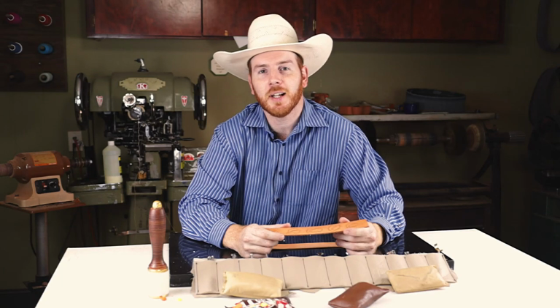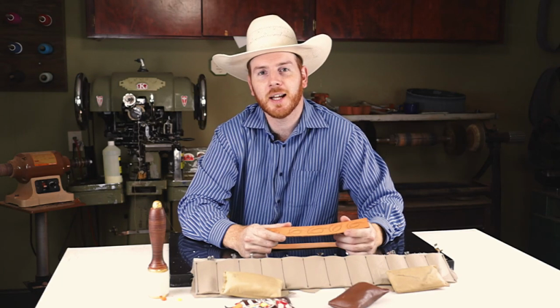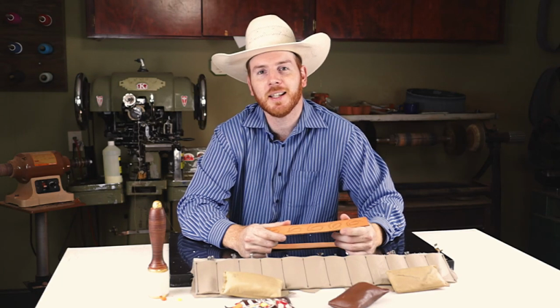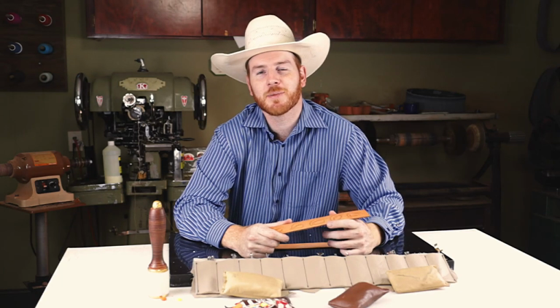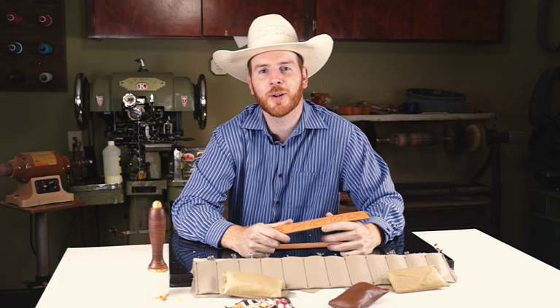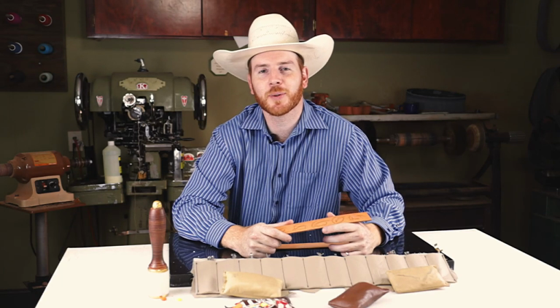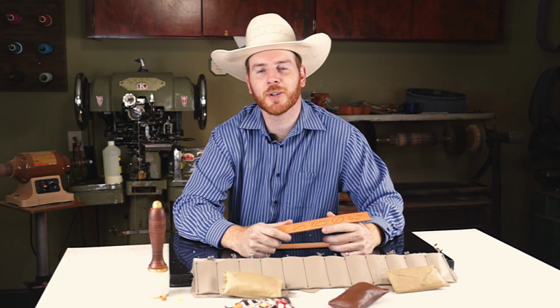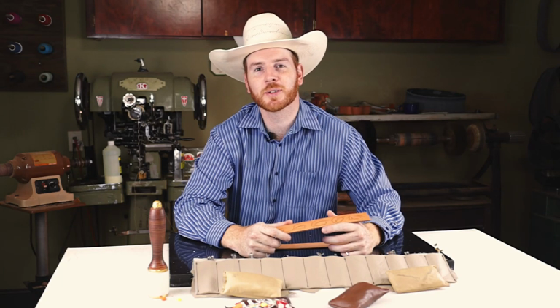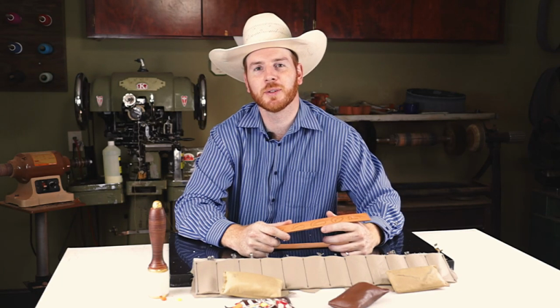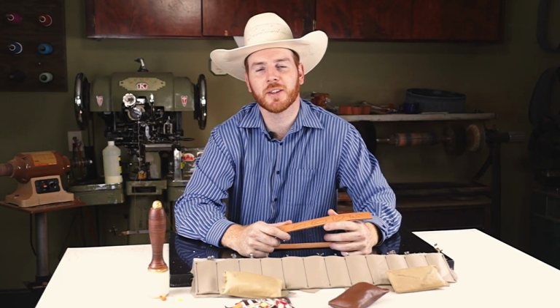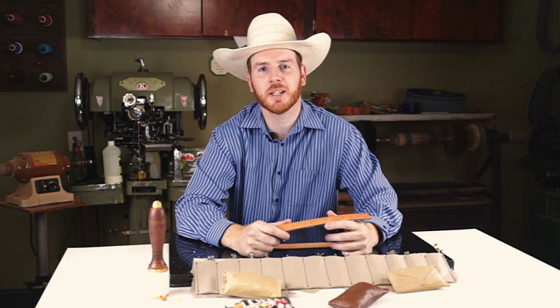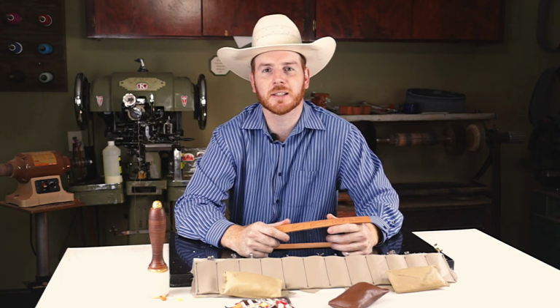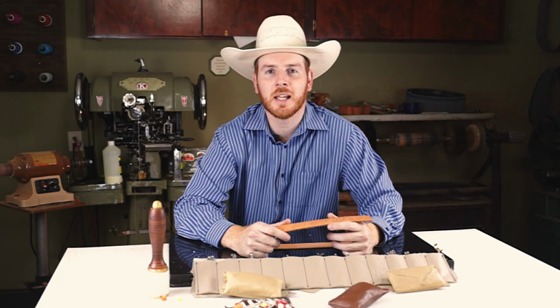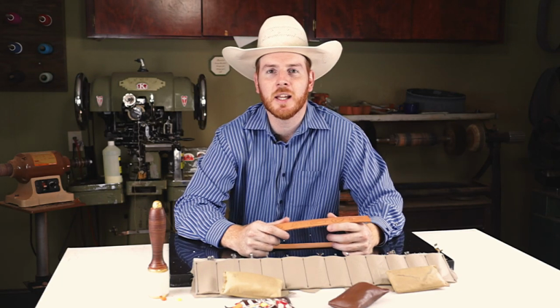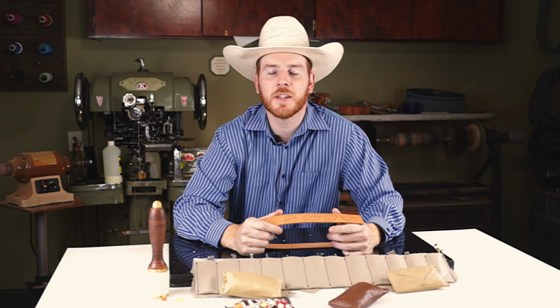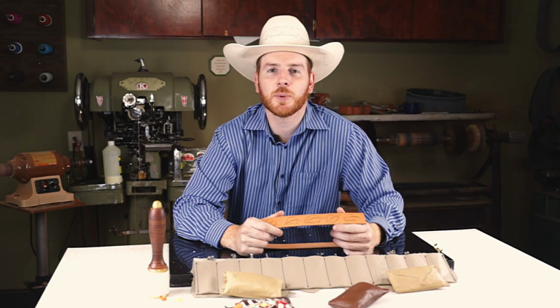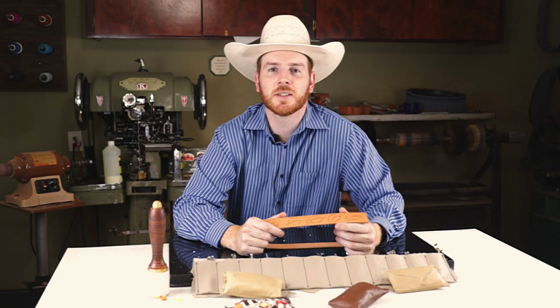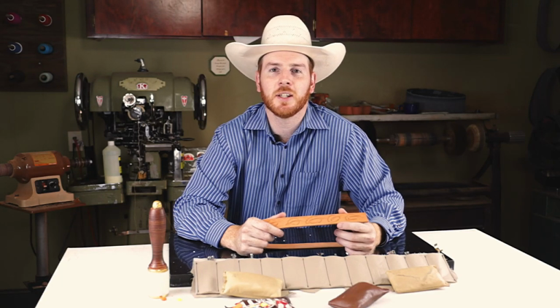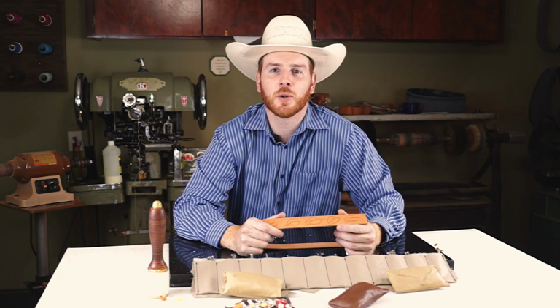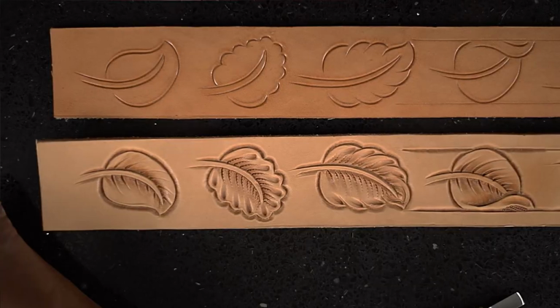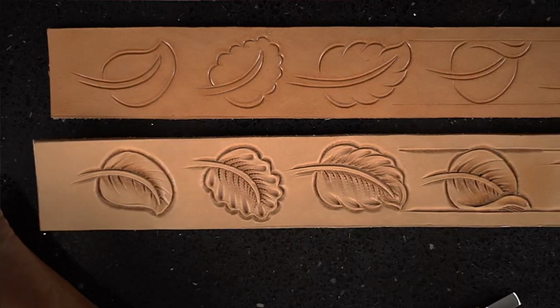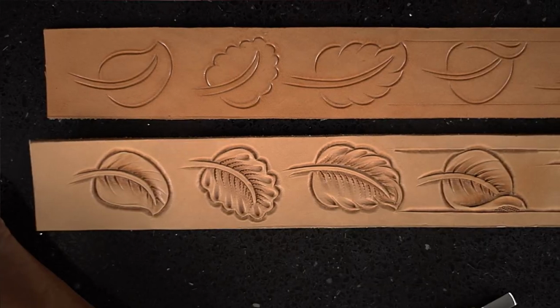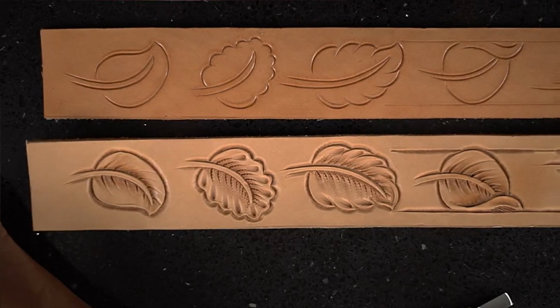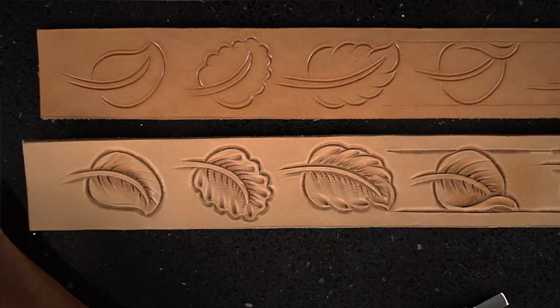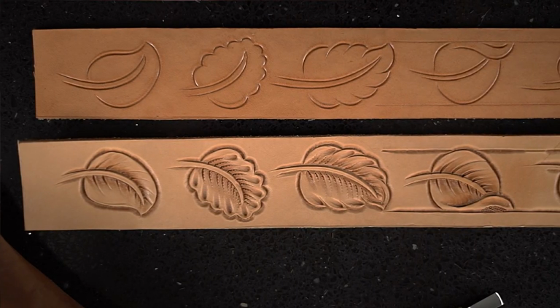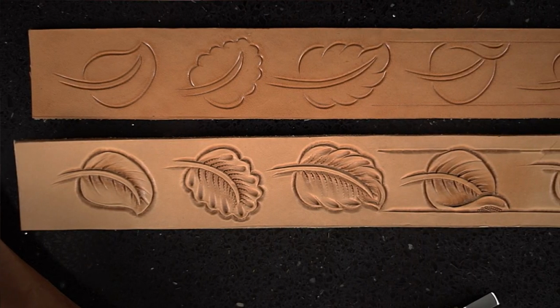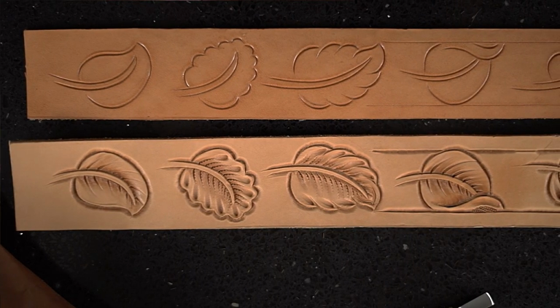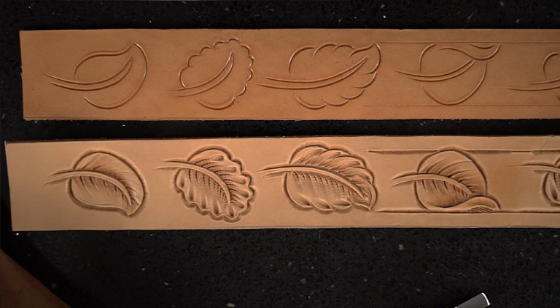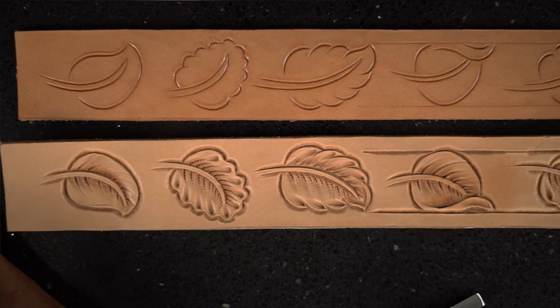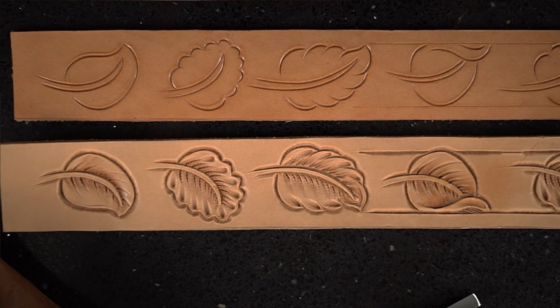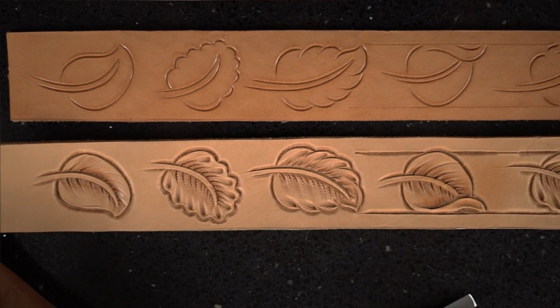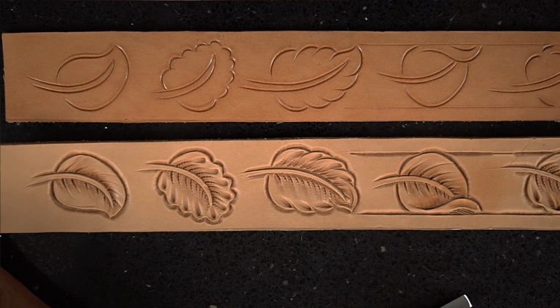Hi, I'm Tim Alden with Alden School of Leather Trades. In this week's video we're going to show you how to do one of these simple leaves.